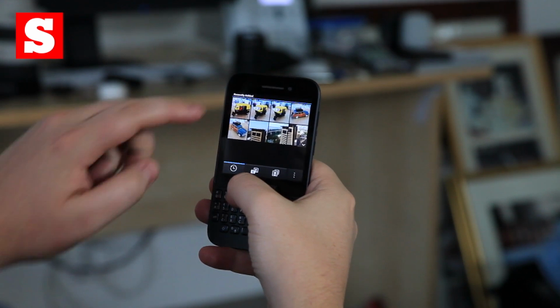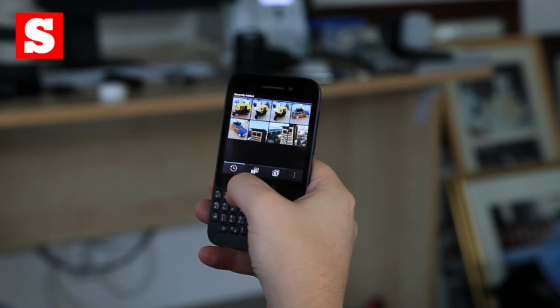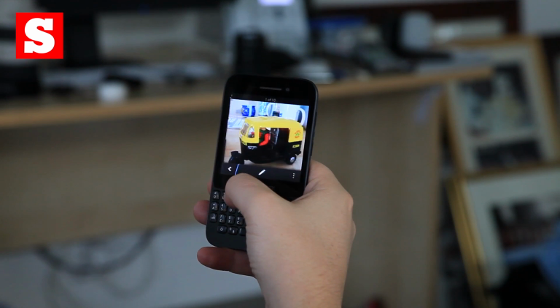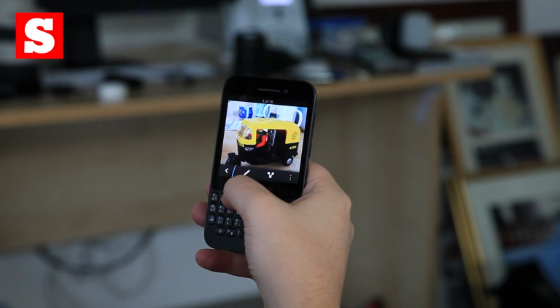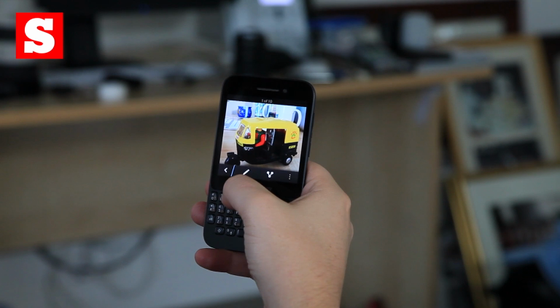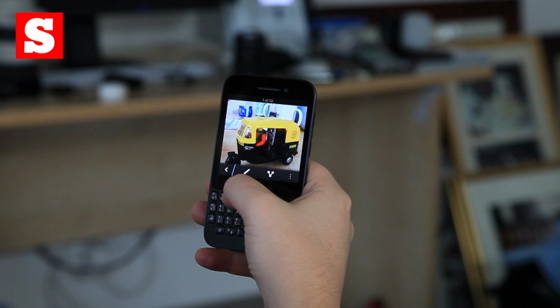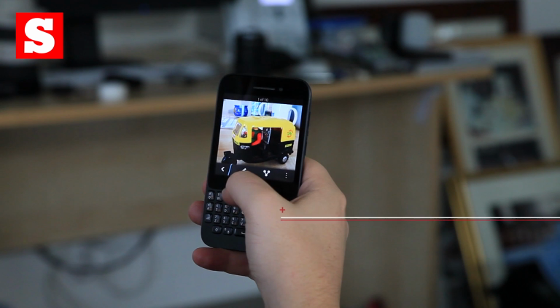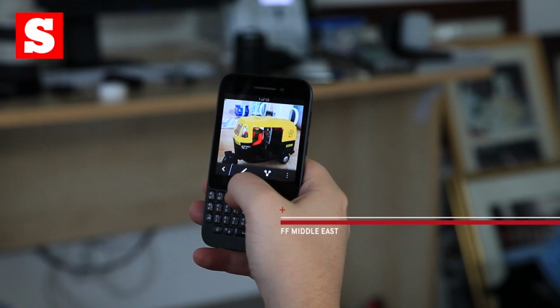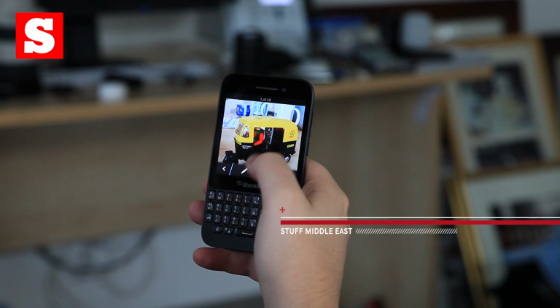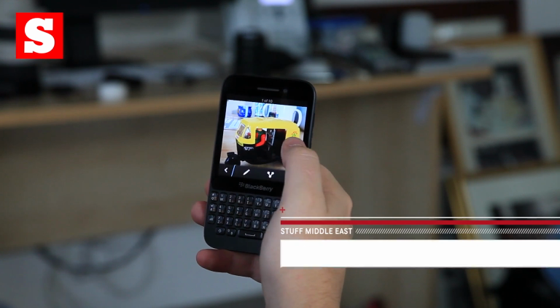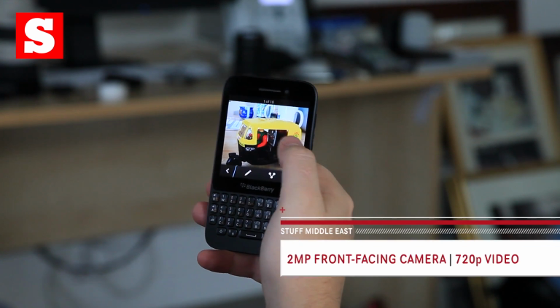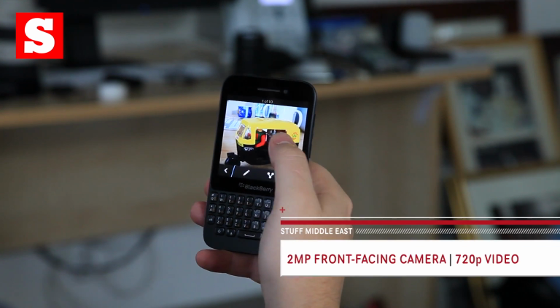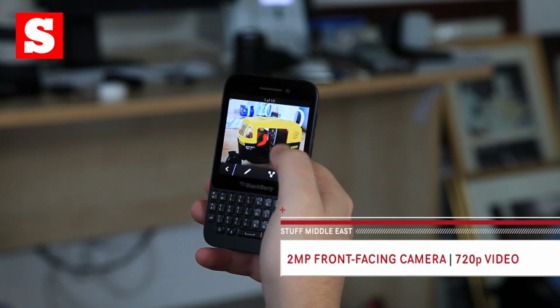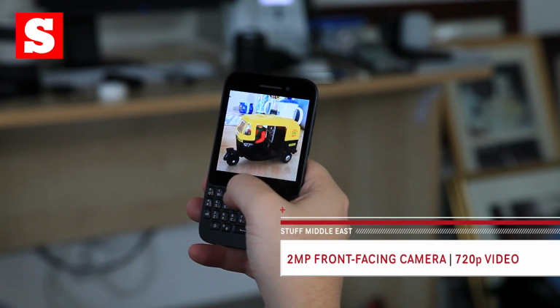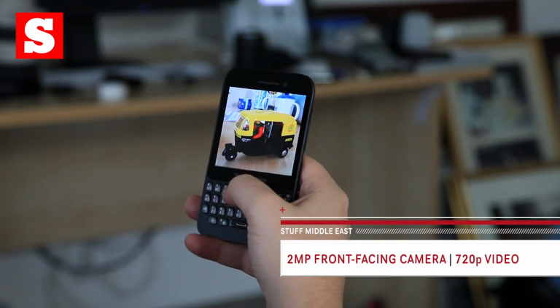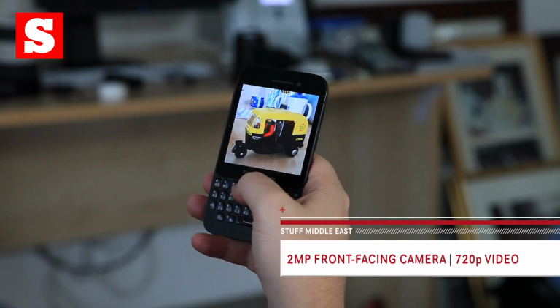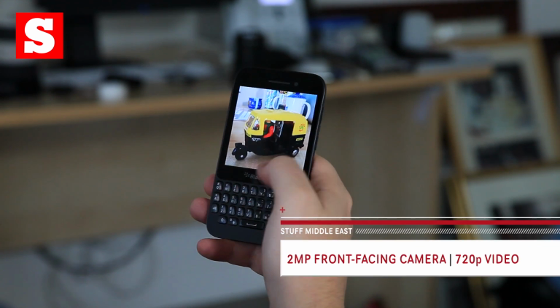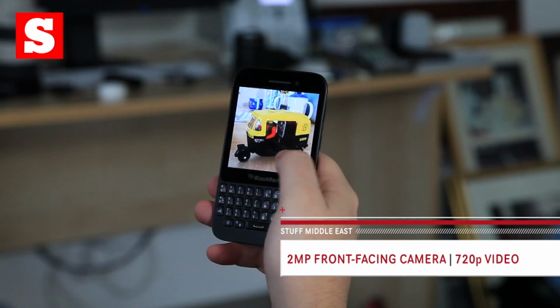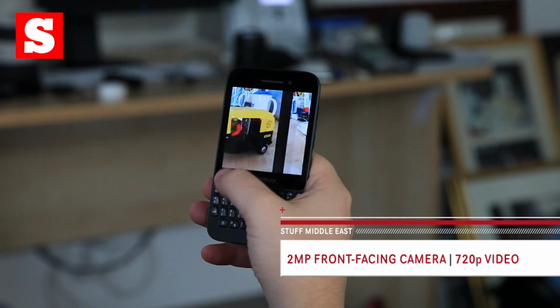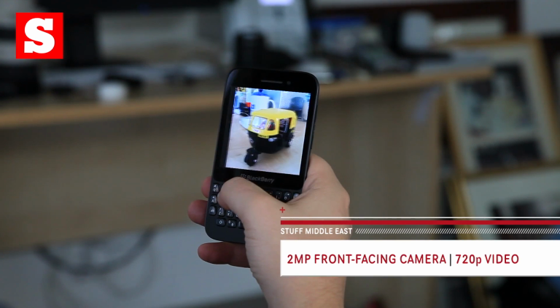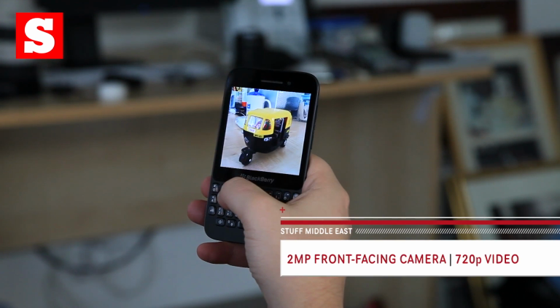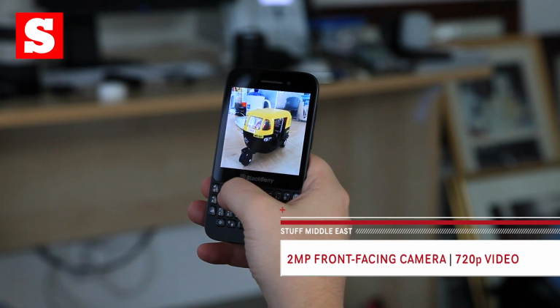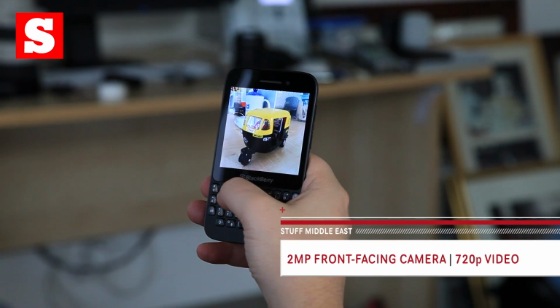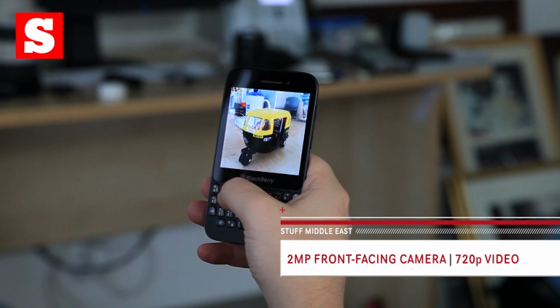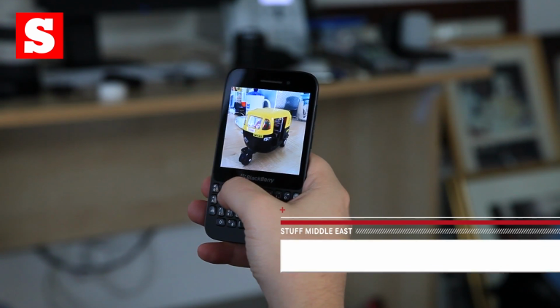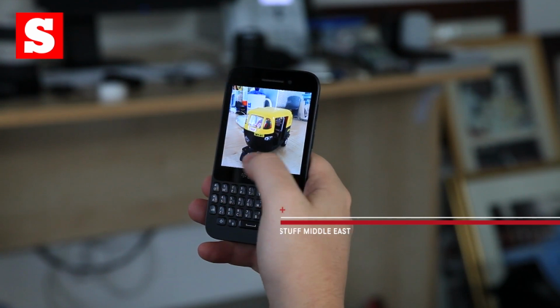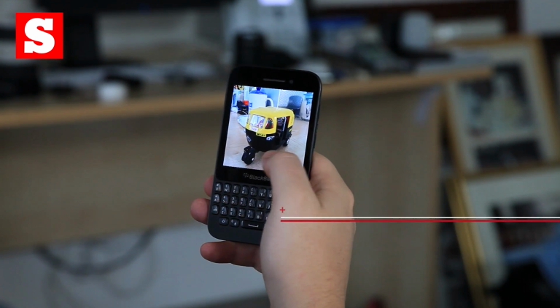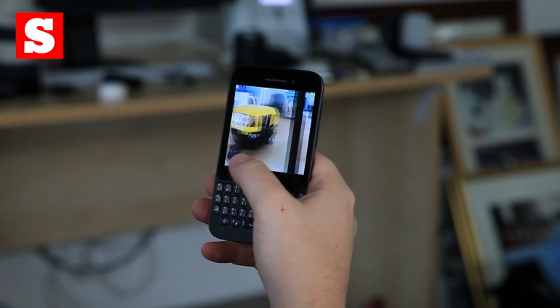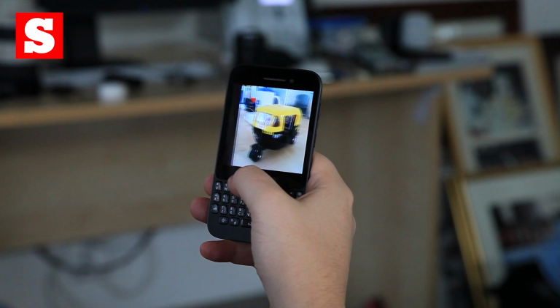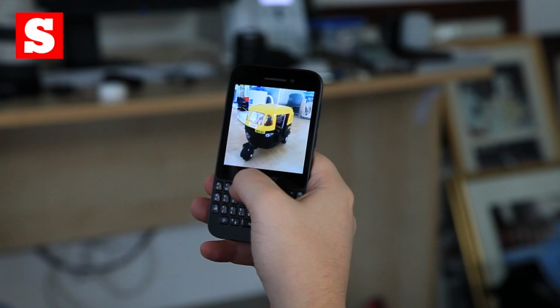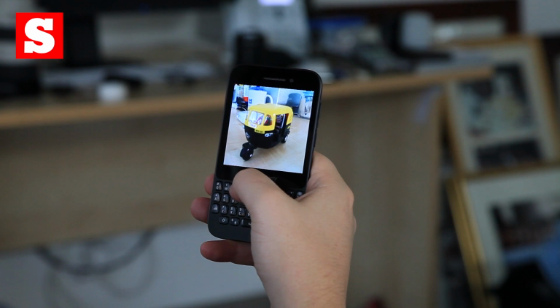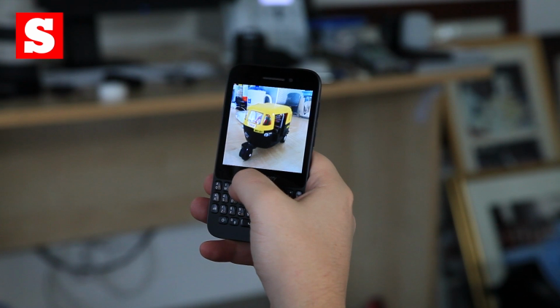Taking care of the apps is BlackBerry AppWorld. Most of the must-have apps are here, but it still lags way behind the likes of iTunes and Android.